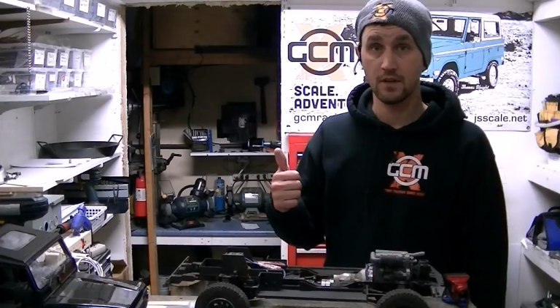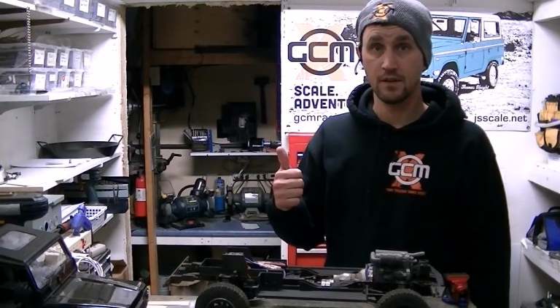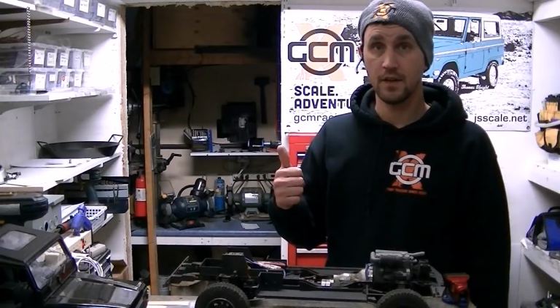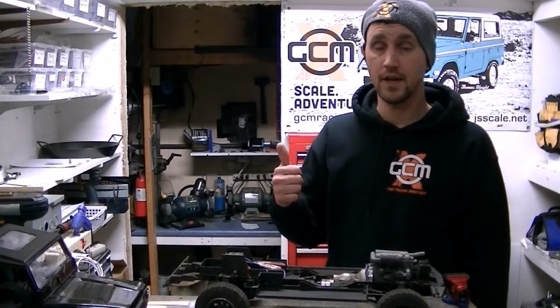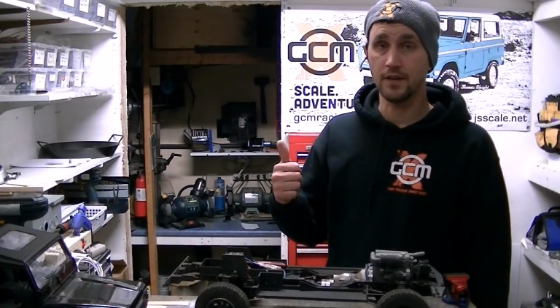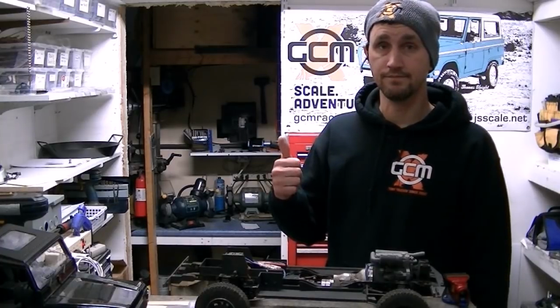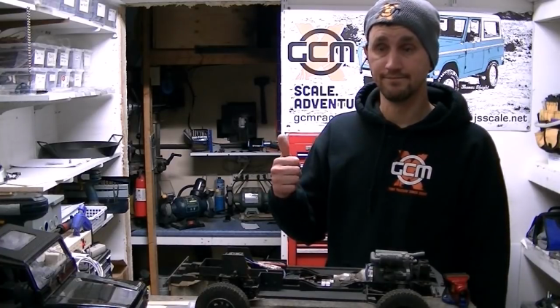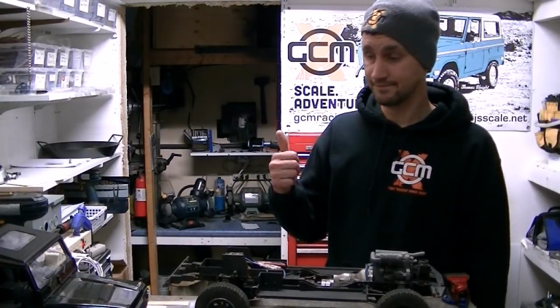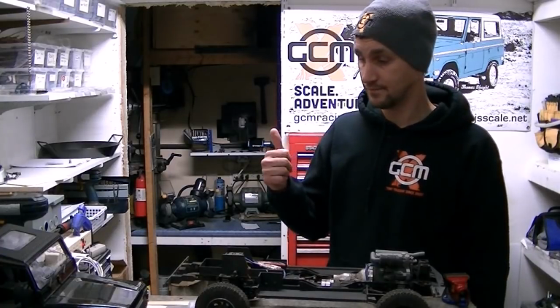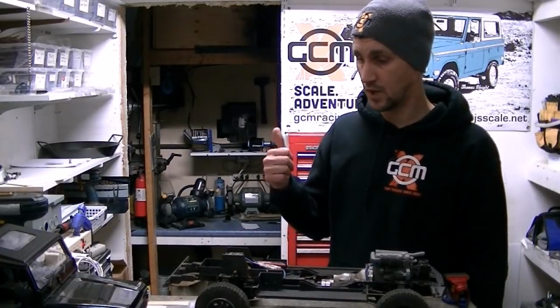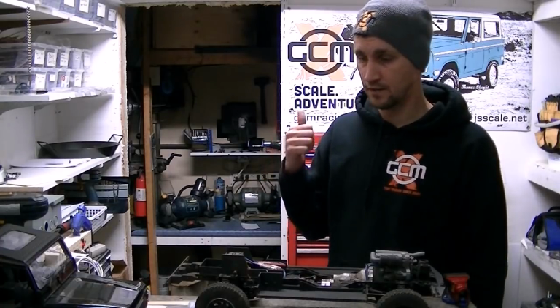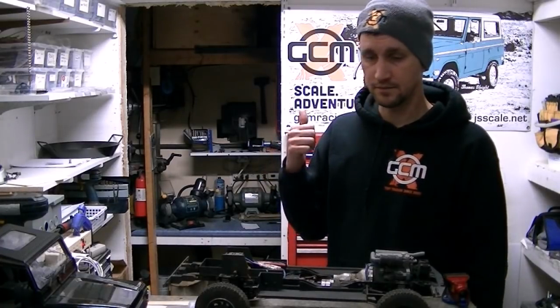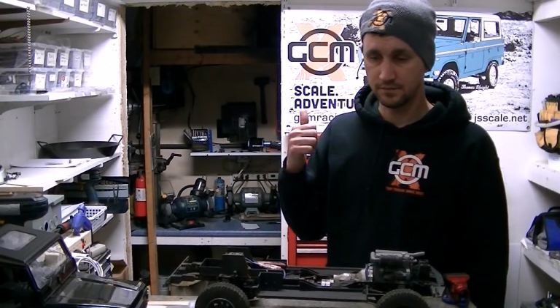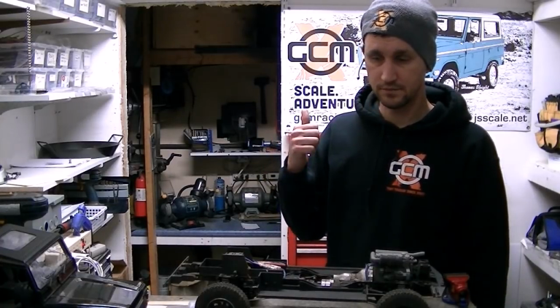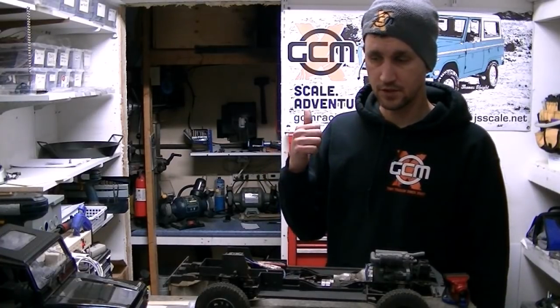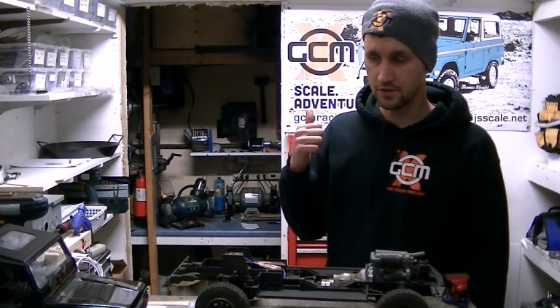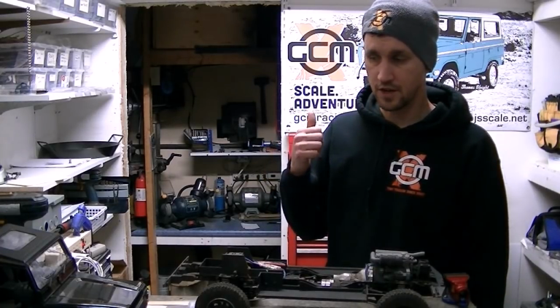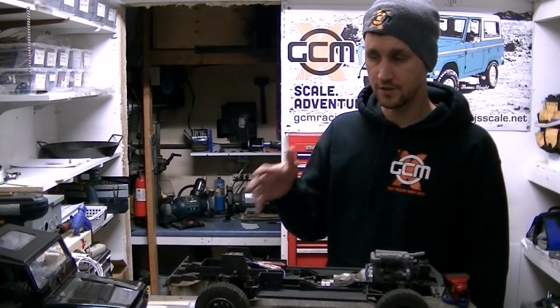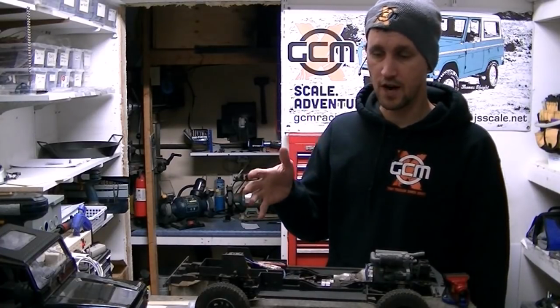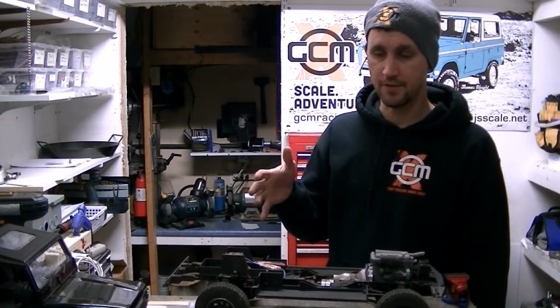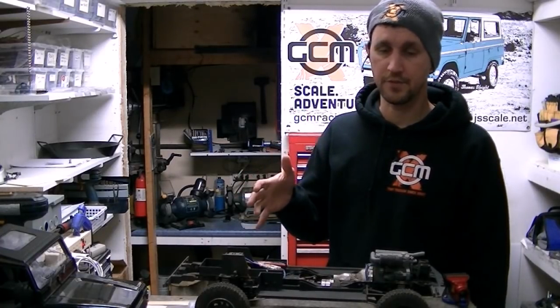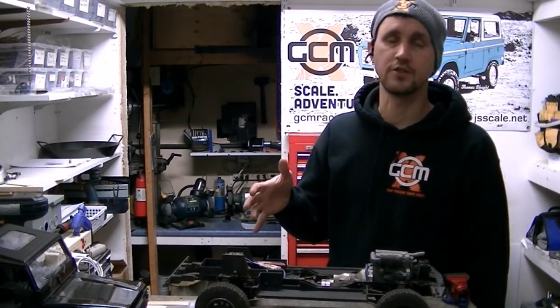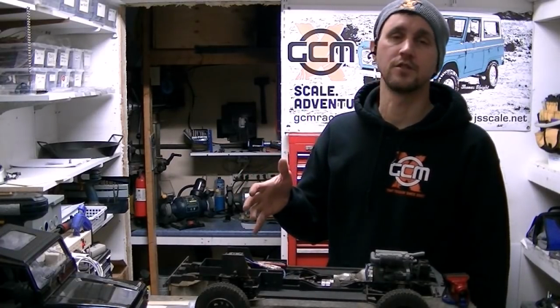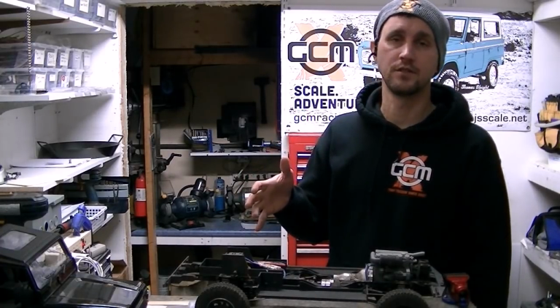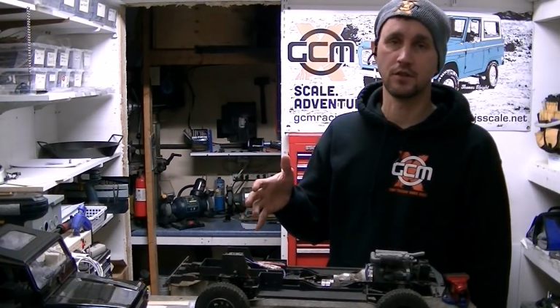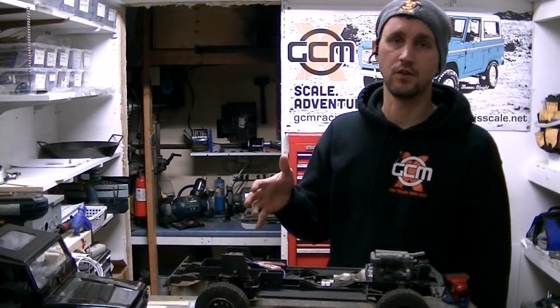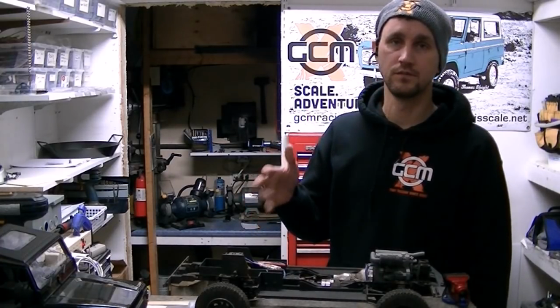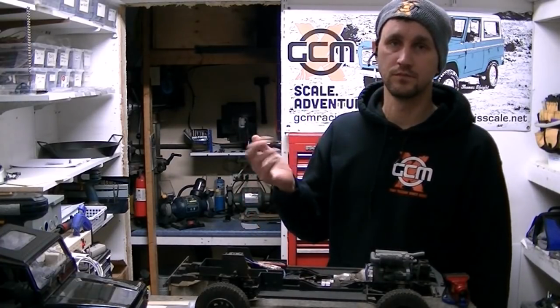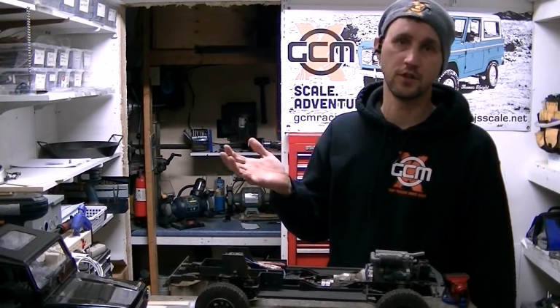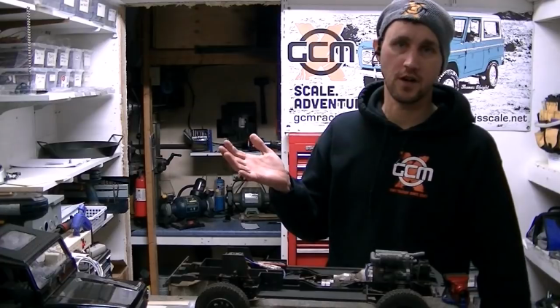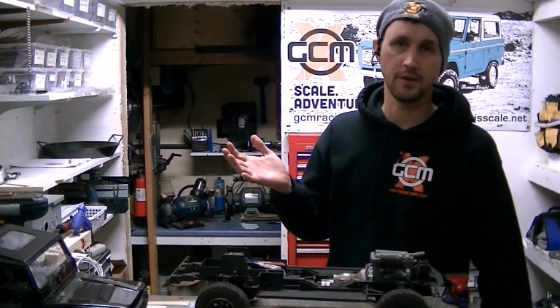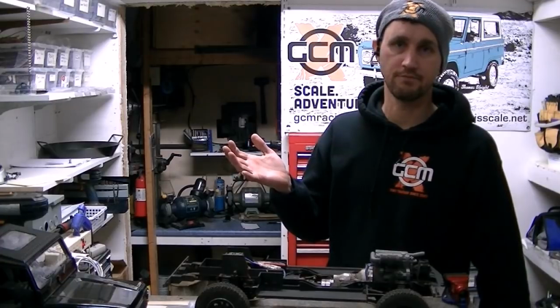Hey! Well, there's tons of crap on the bench, so we're going to talk about it.